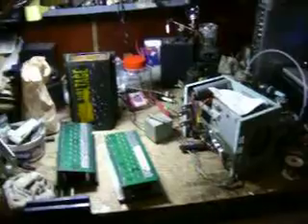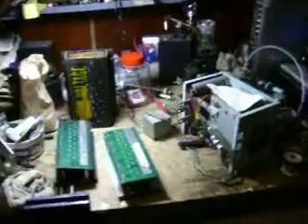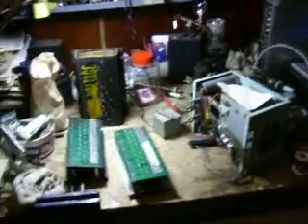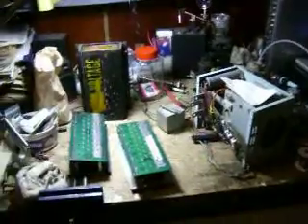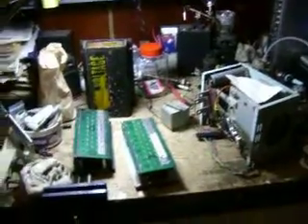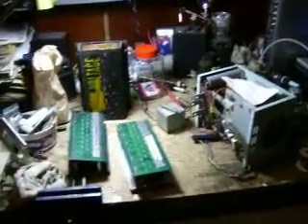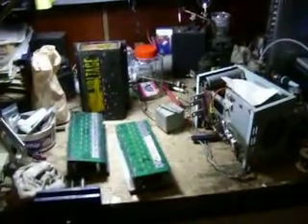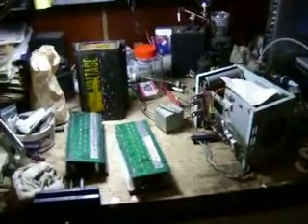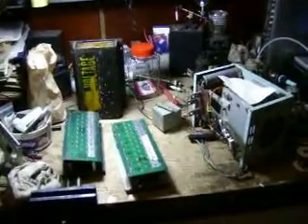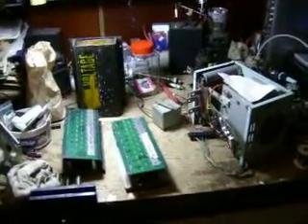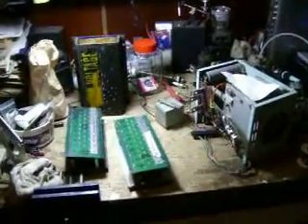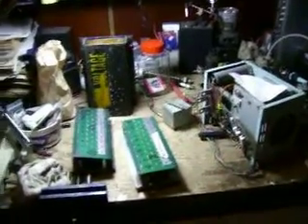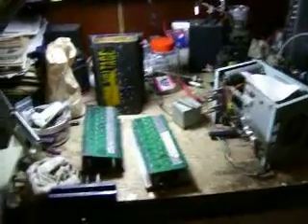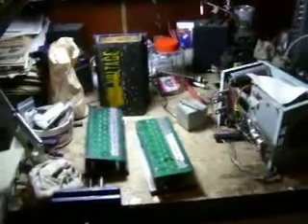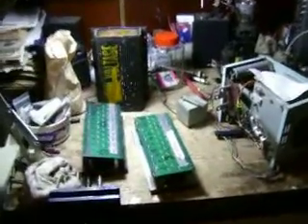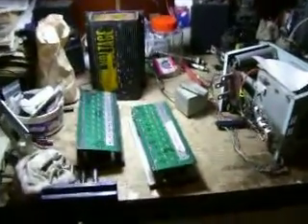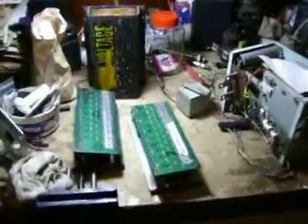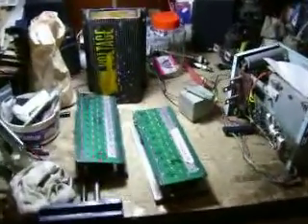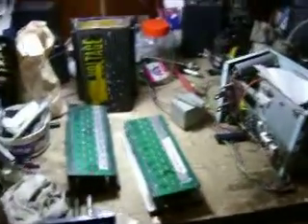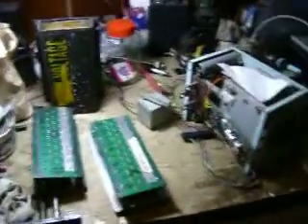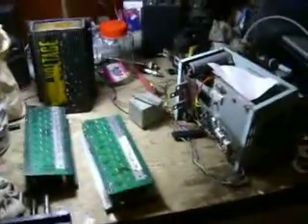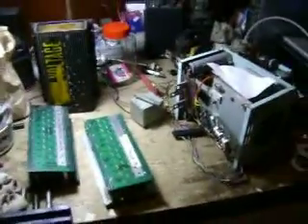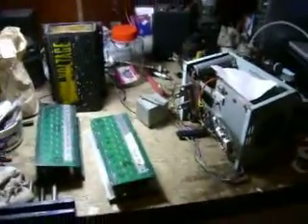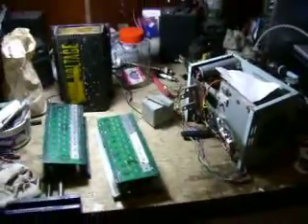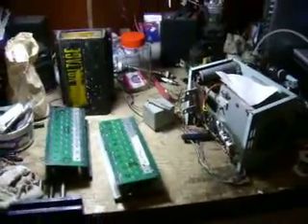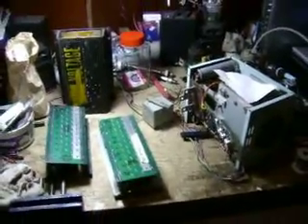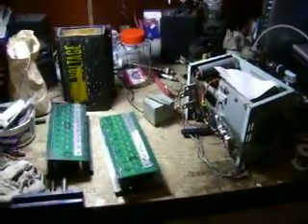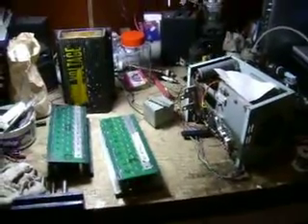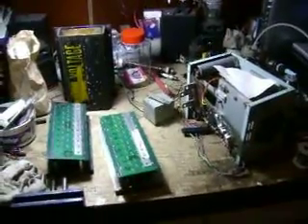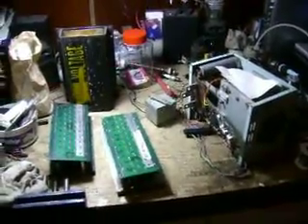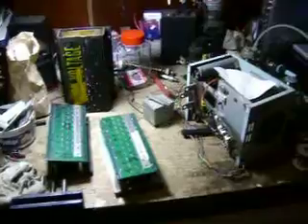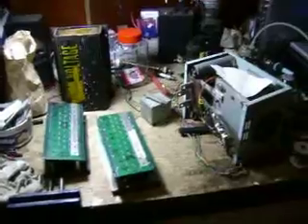How's it going YouTube? Just to show you I've been busy this winter — I've been working on electric vehicle controllers.